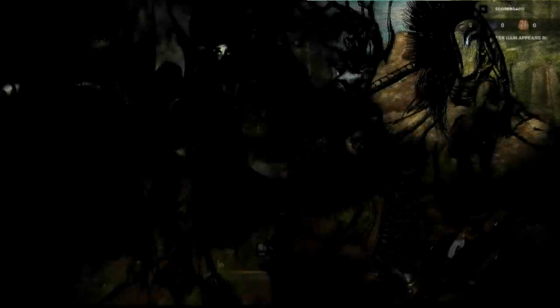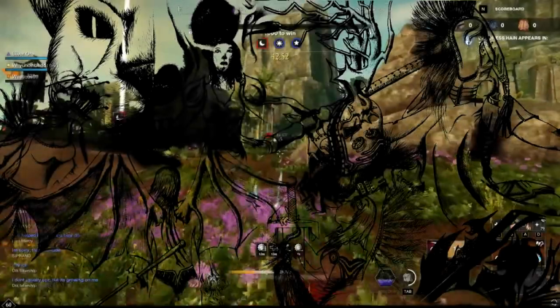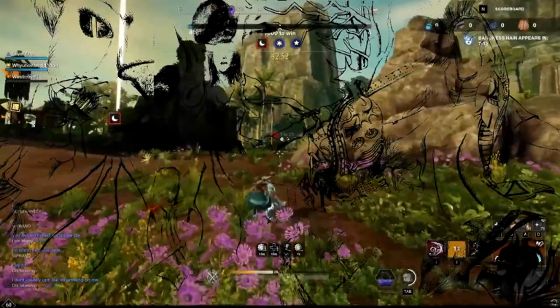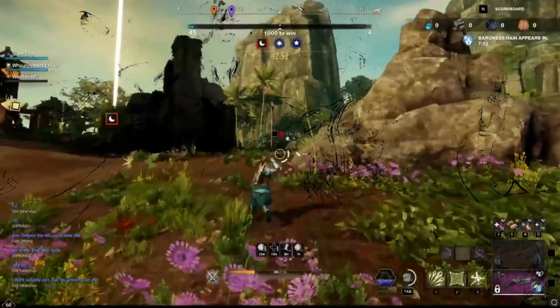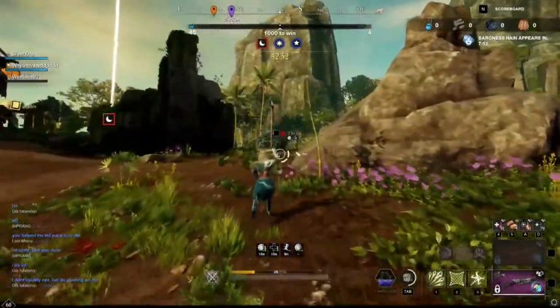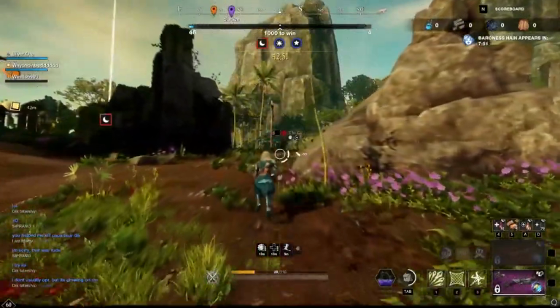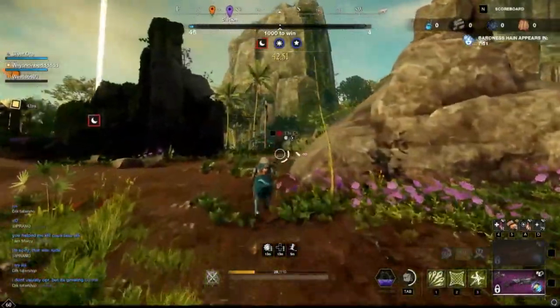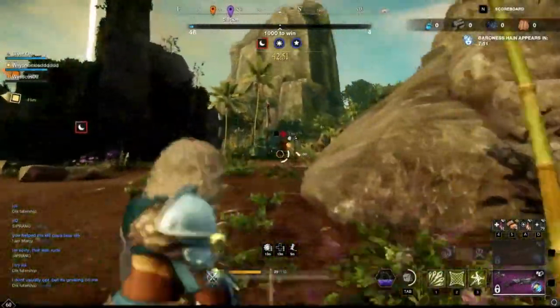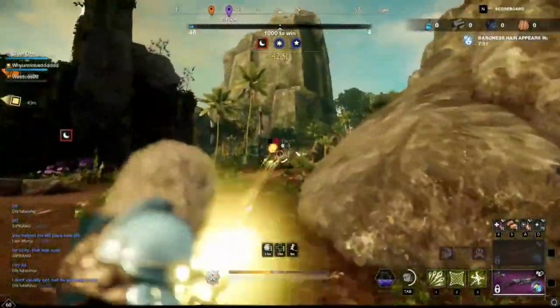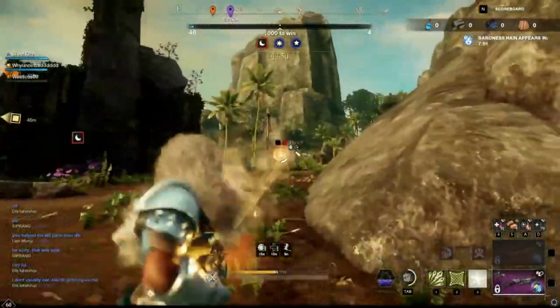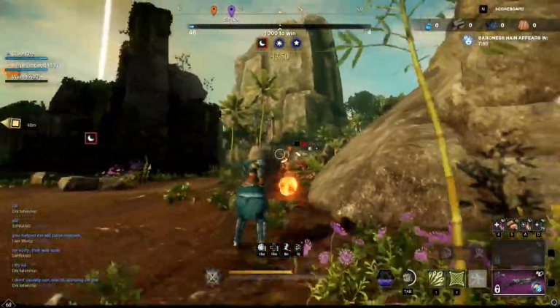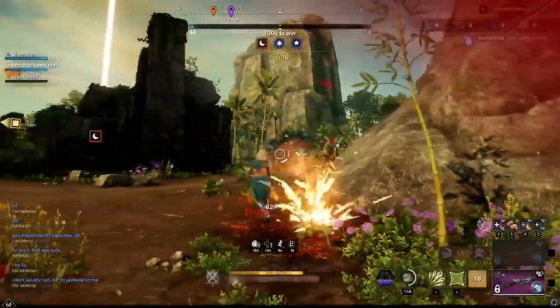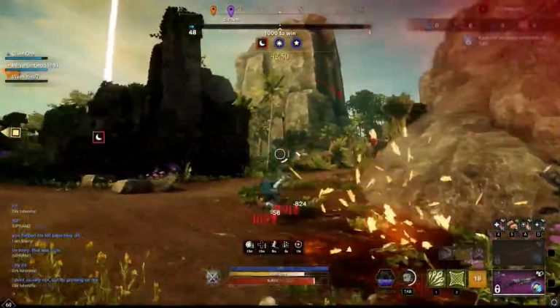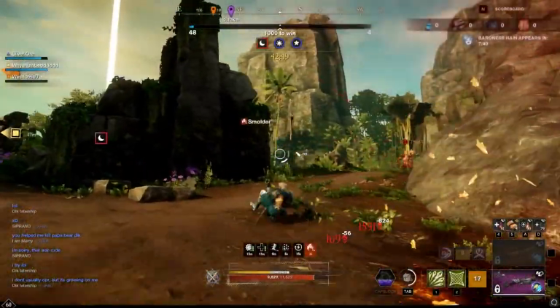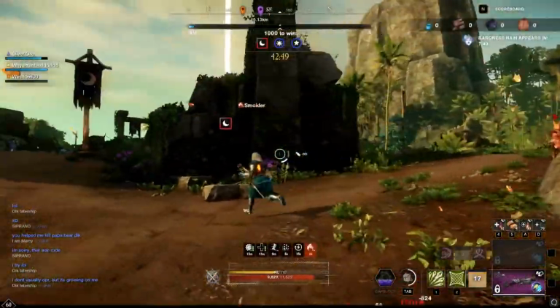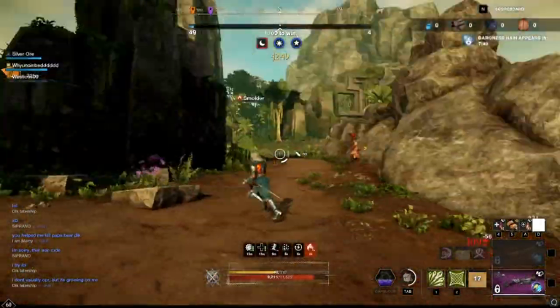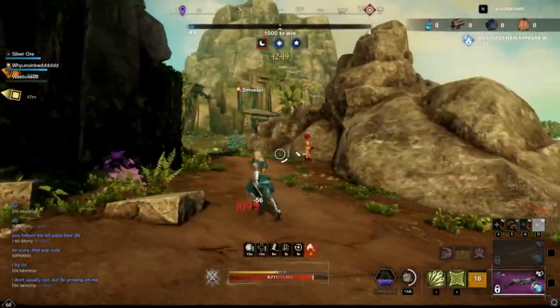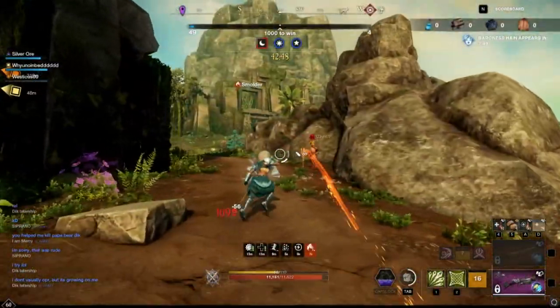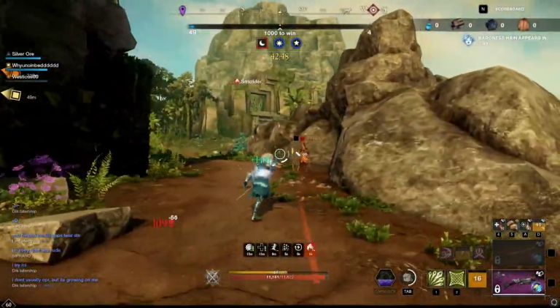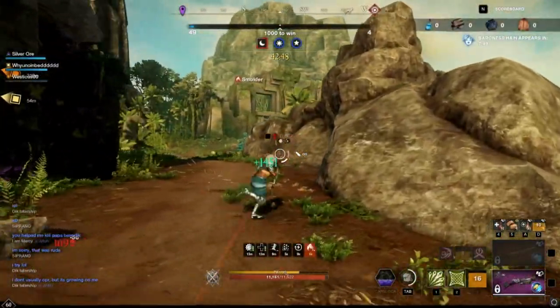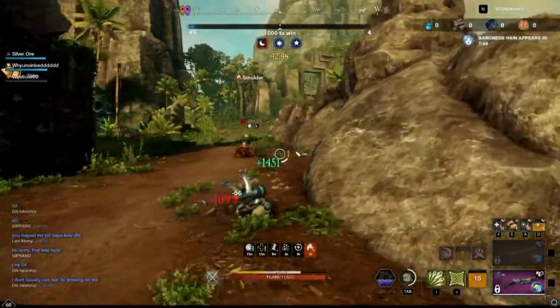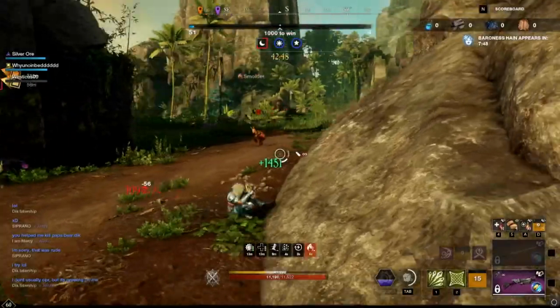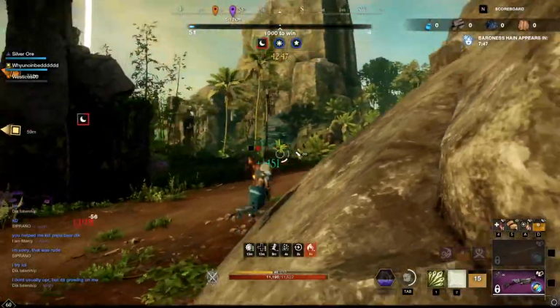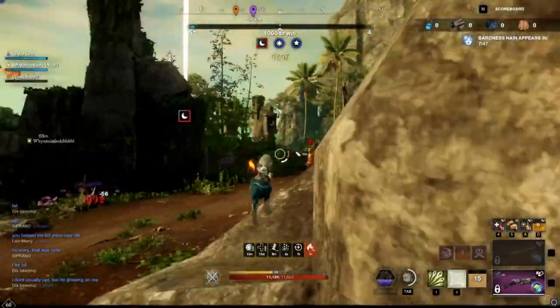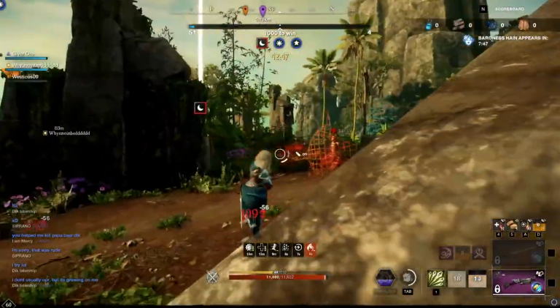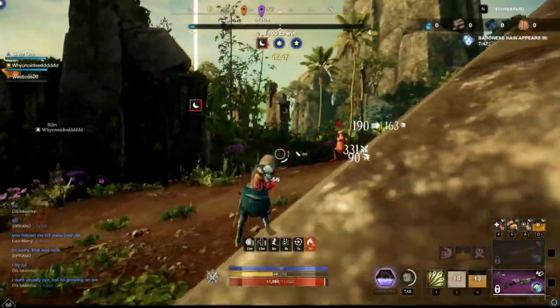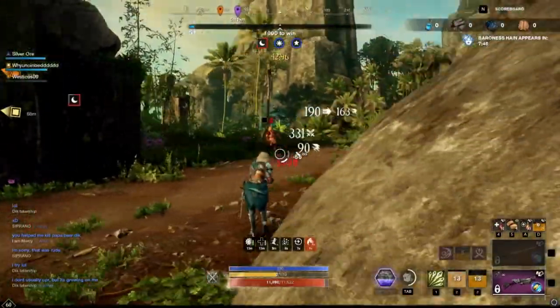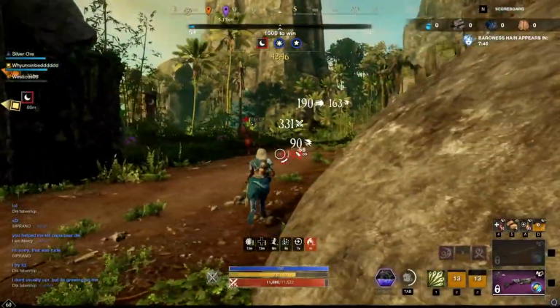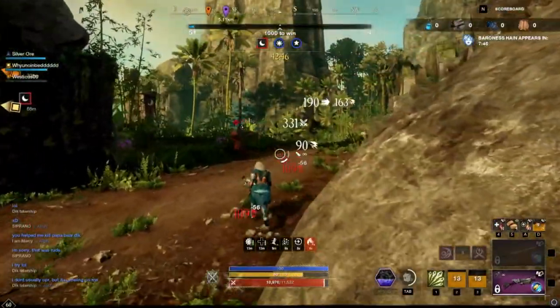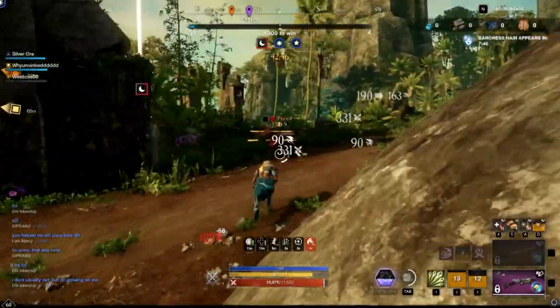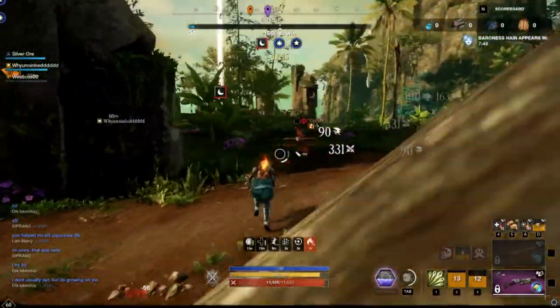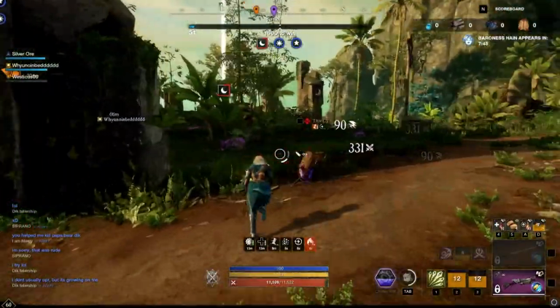Welcome on in. Blunderbuss and Rapier — kind of a weird weapon combo, scaling from strength, intel, and dexterity.